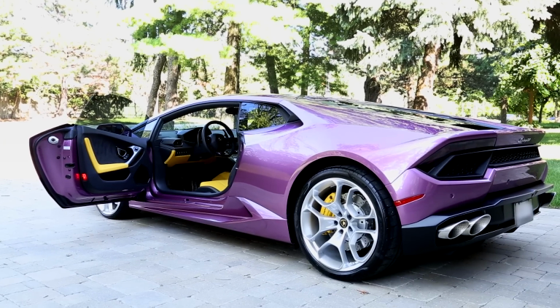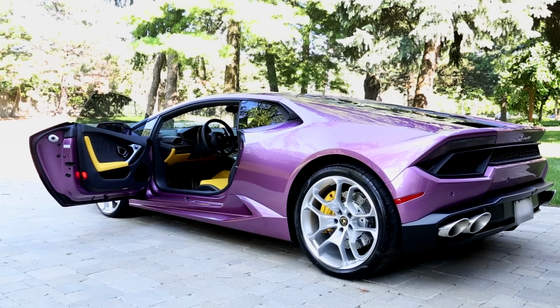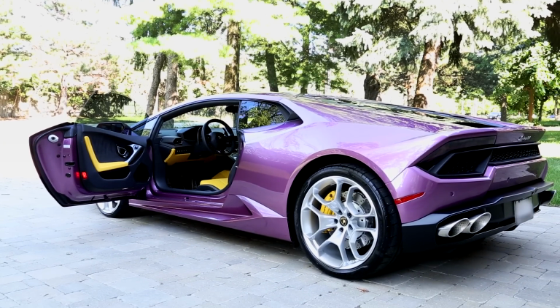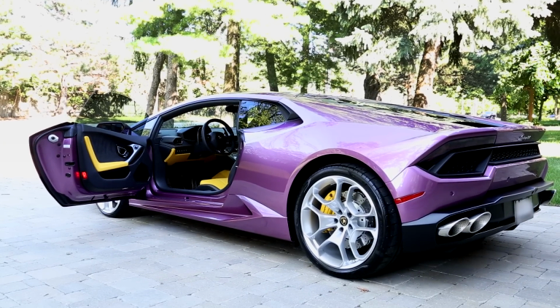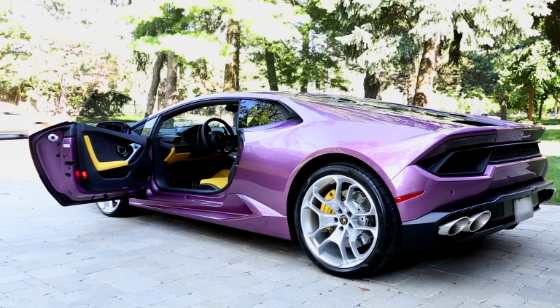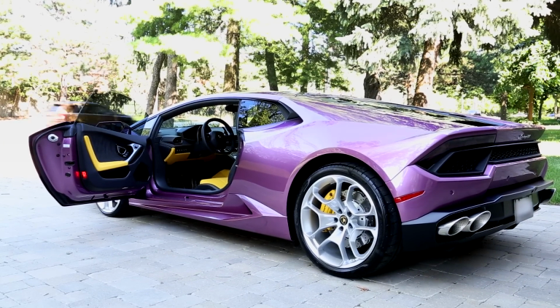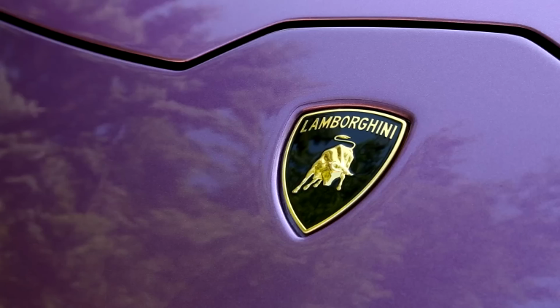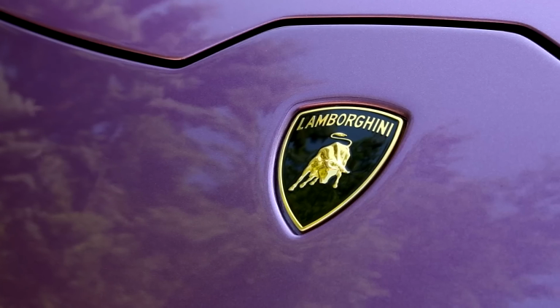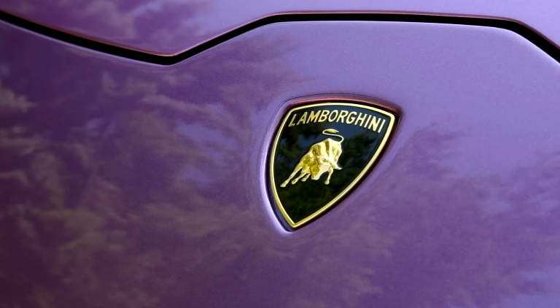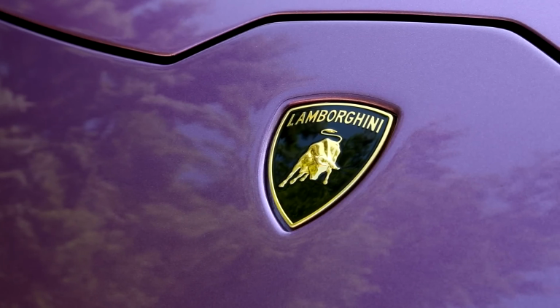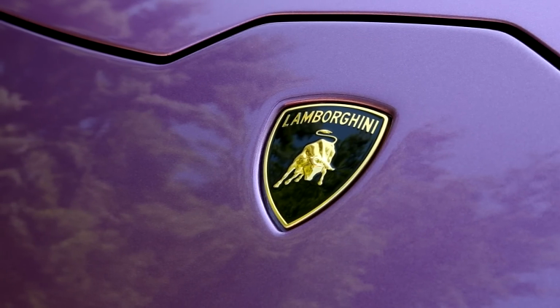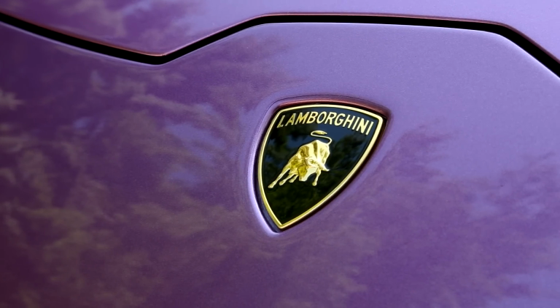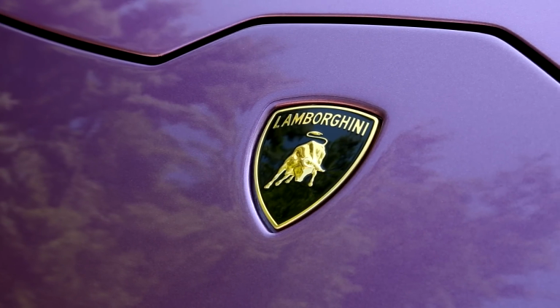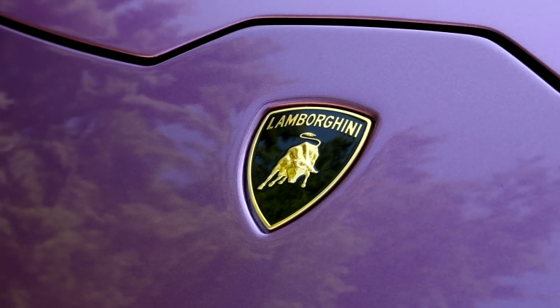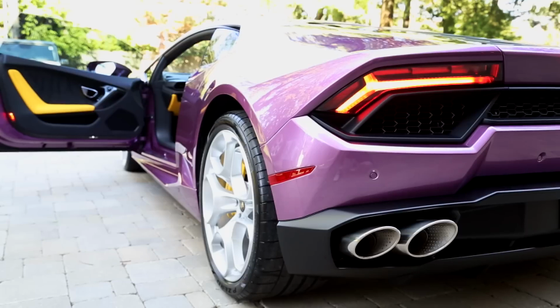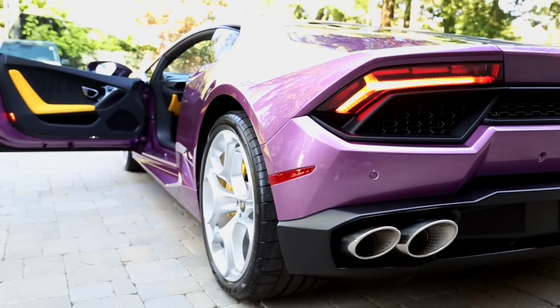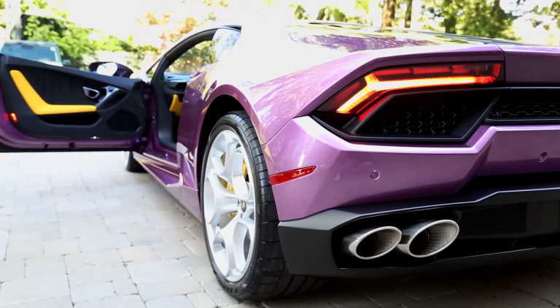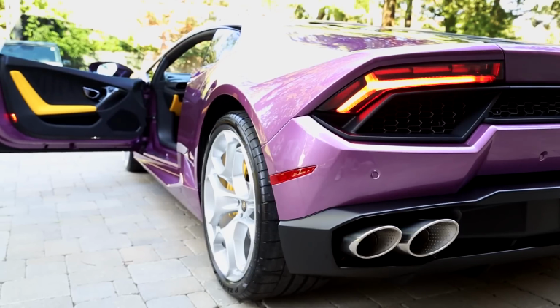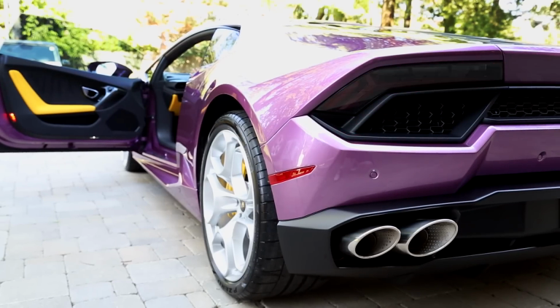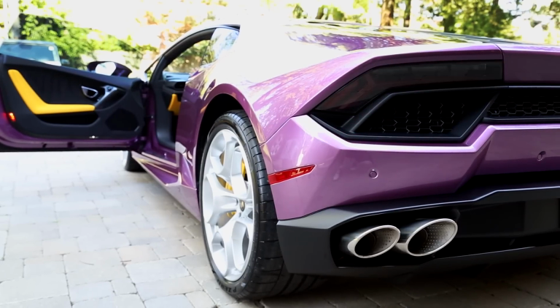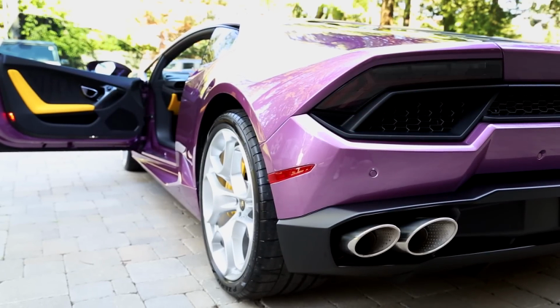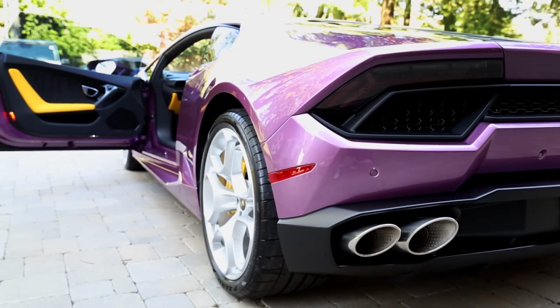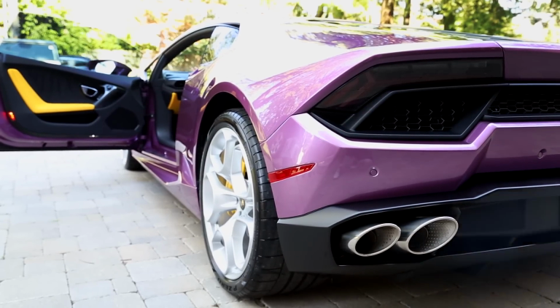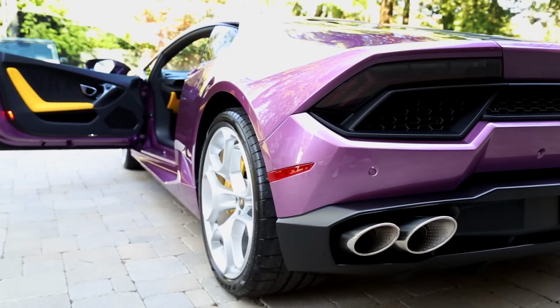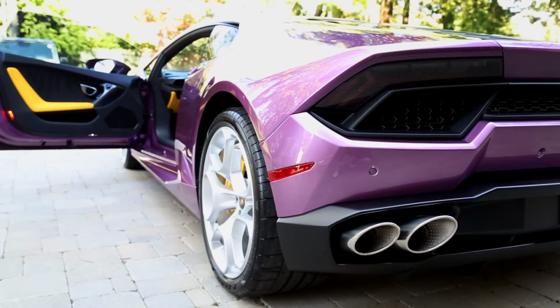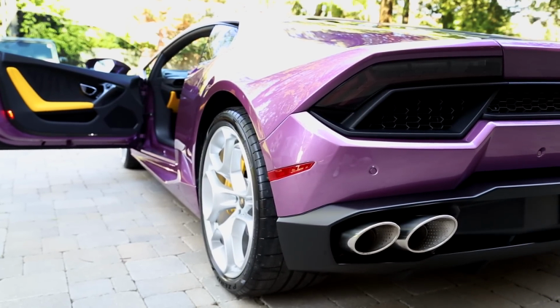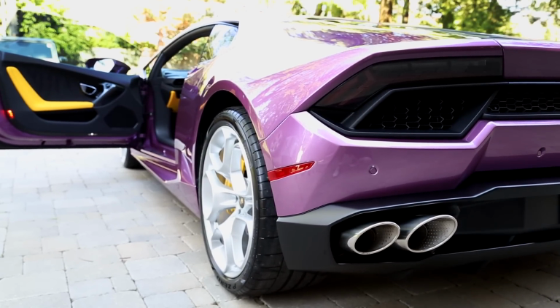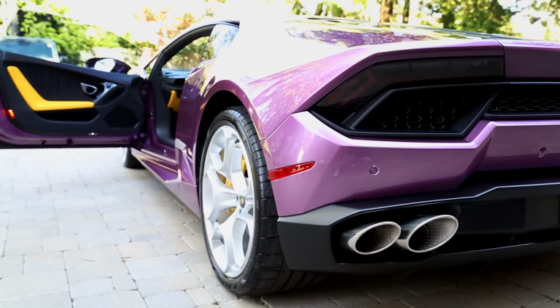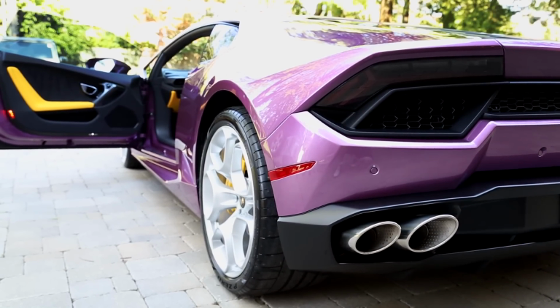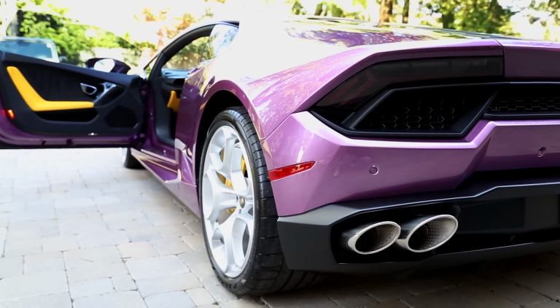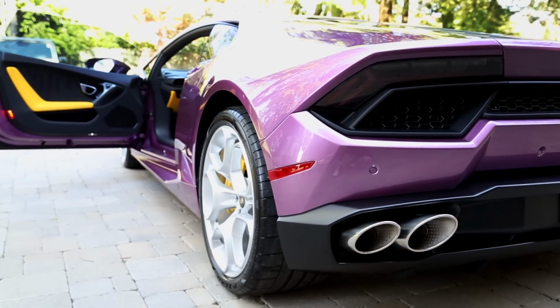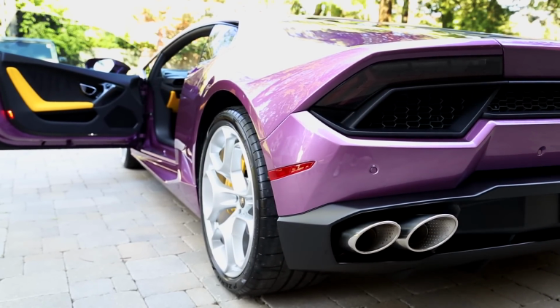It's definitely a unique car — there's no other one like it on the road, and it's a very exciting delivery.